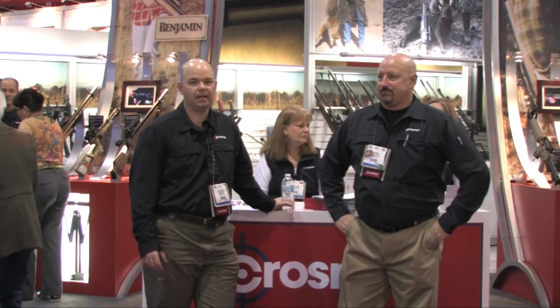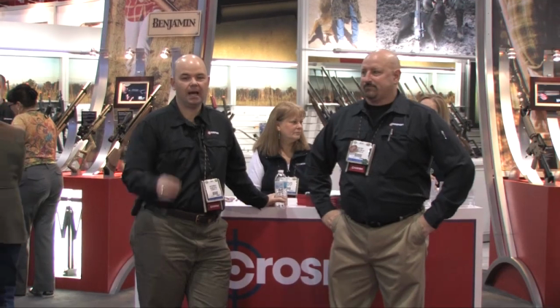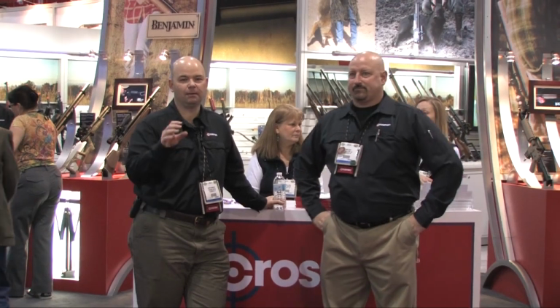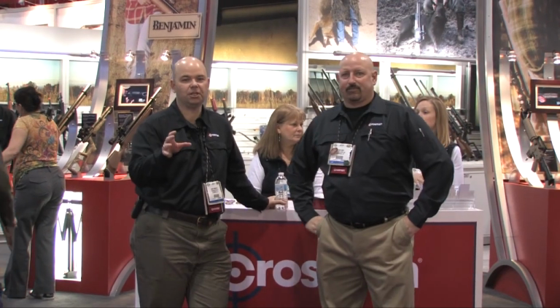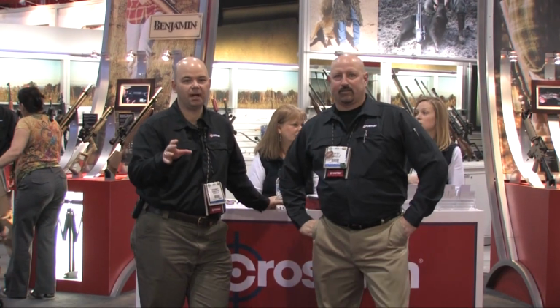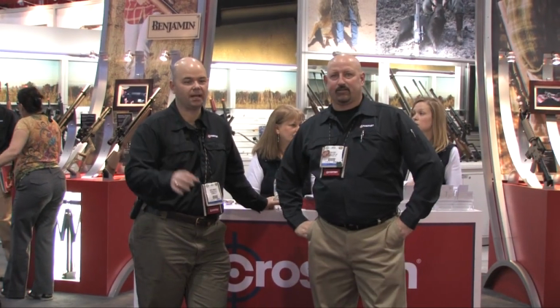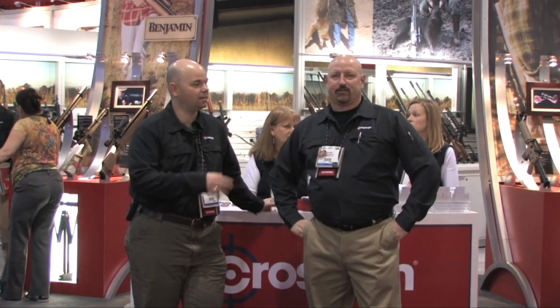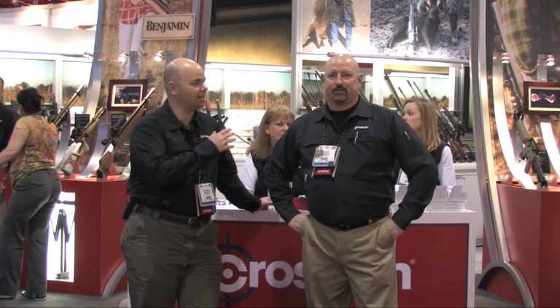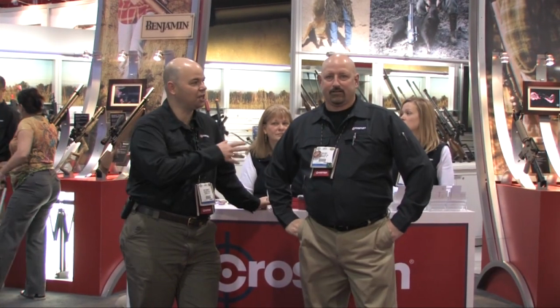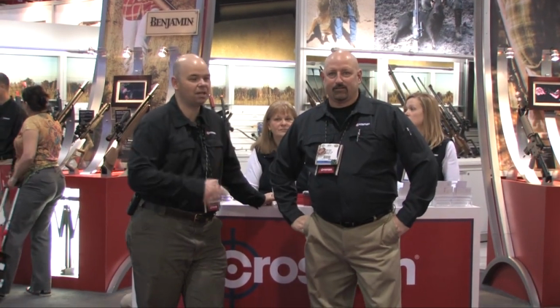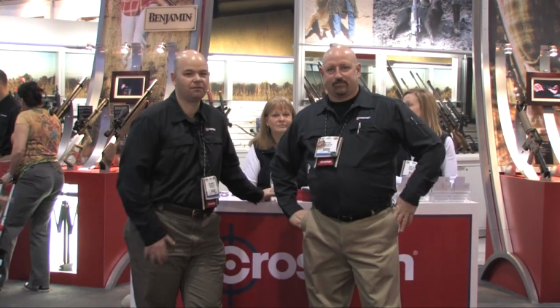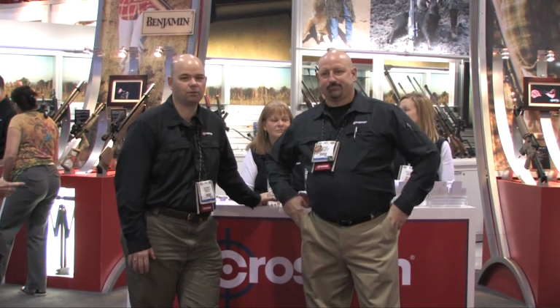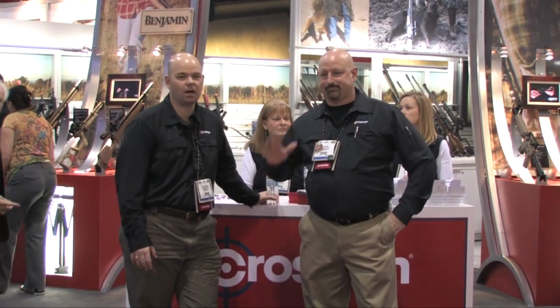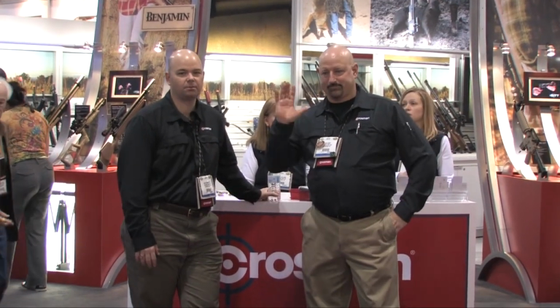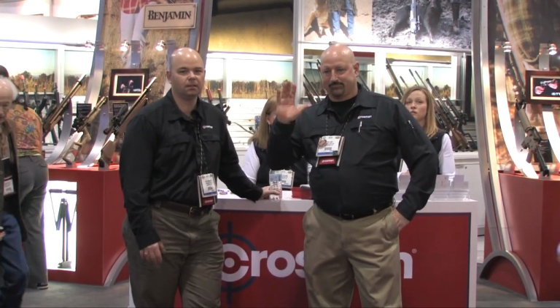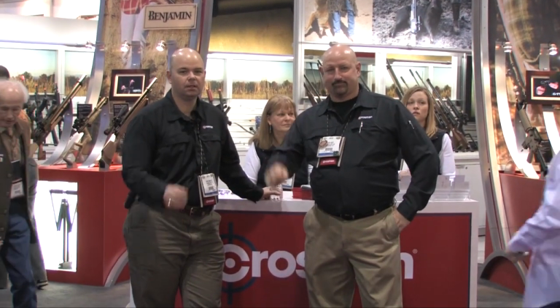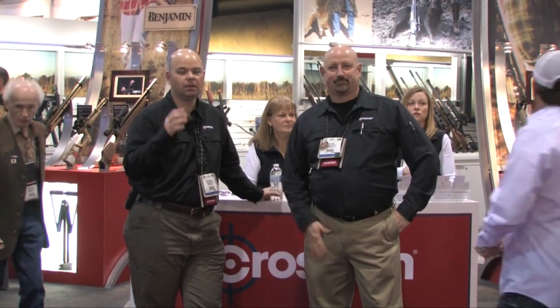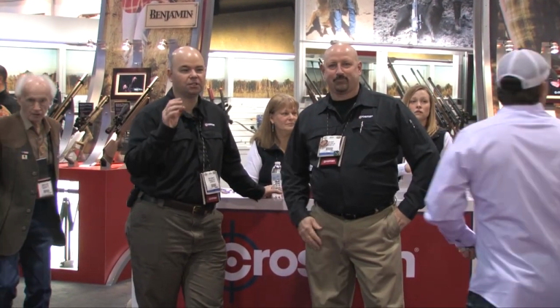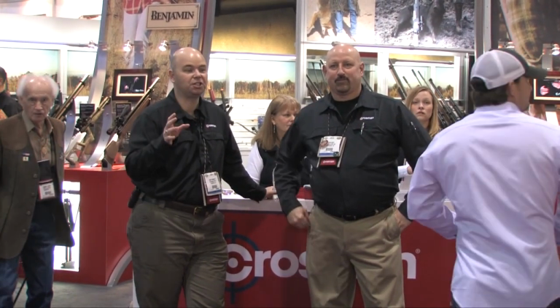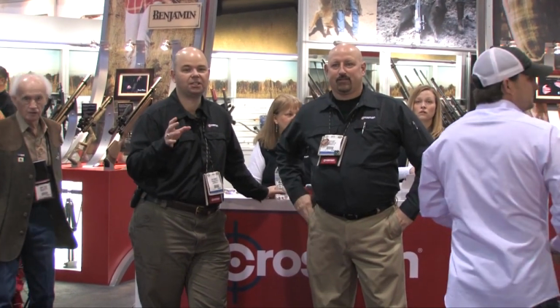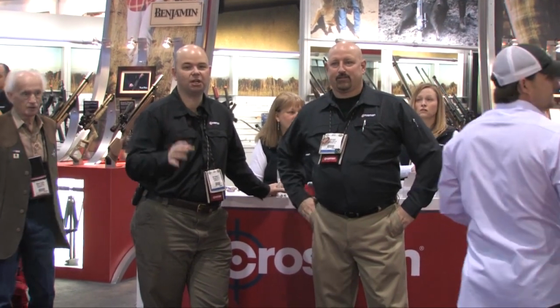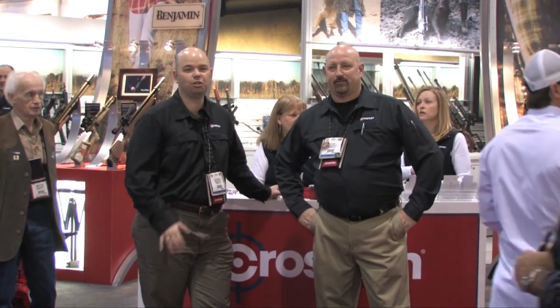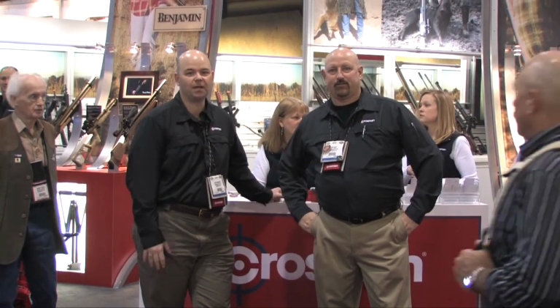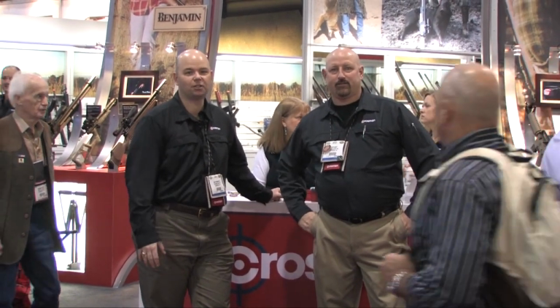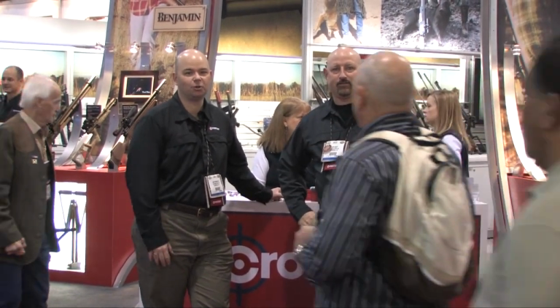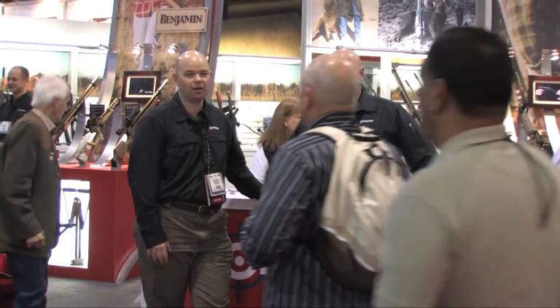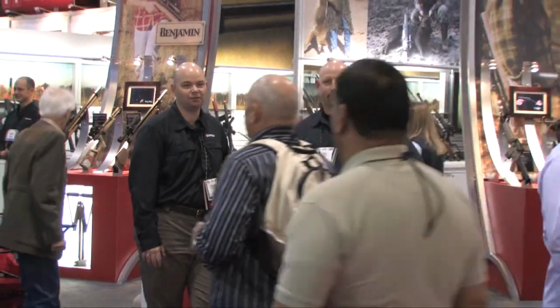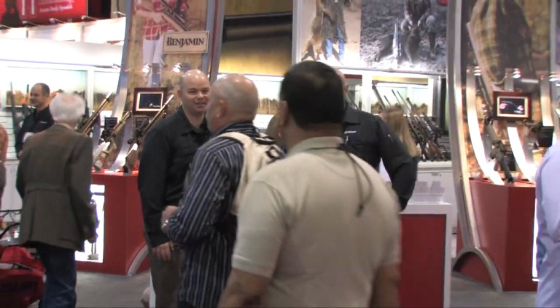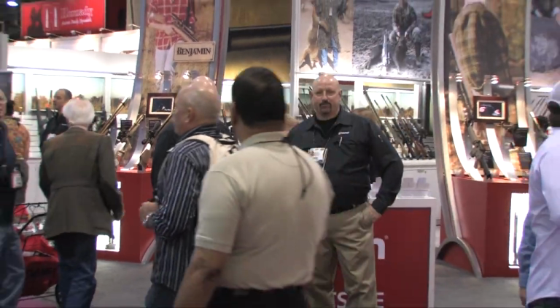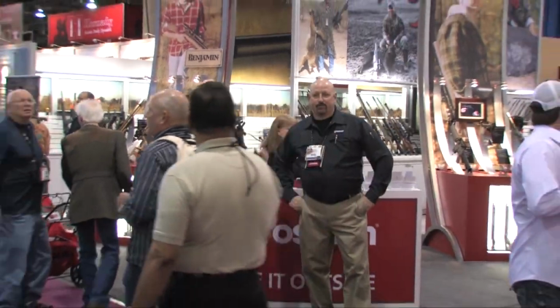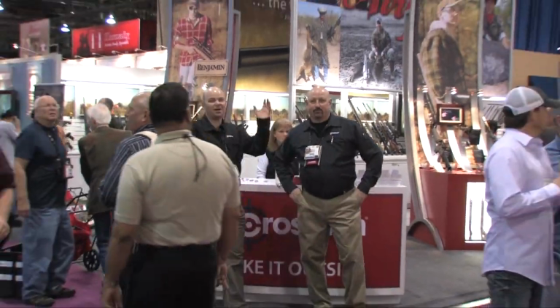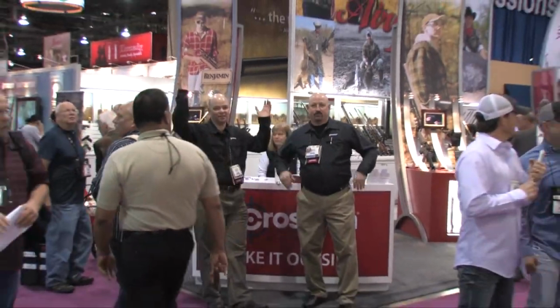Hey, I'm Chip Honeycutt. I've got John Goff here with Crosman. This is SHOT Show 2012. Welcome.